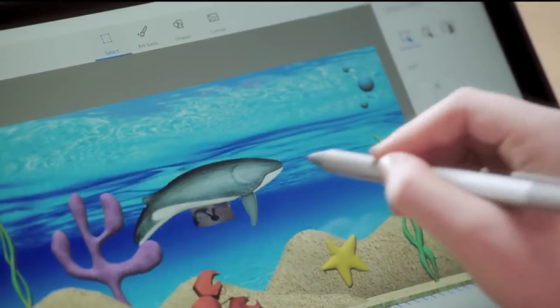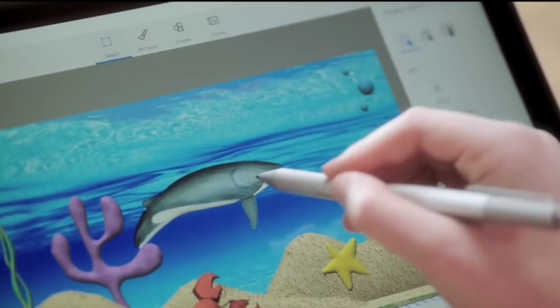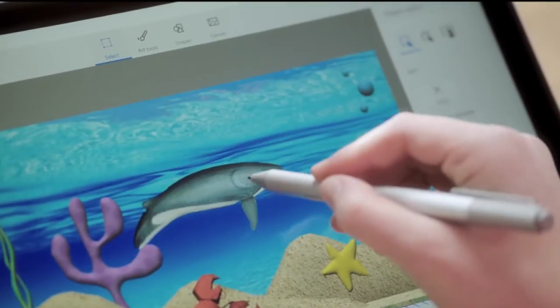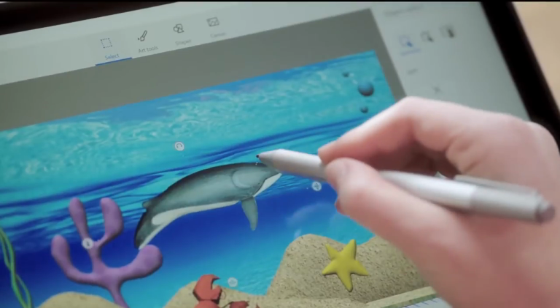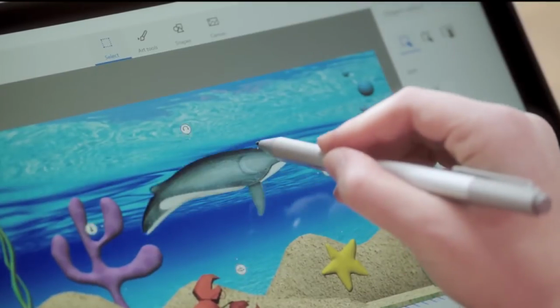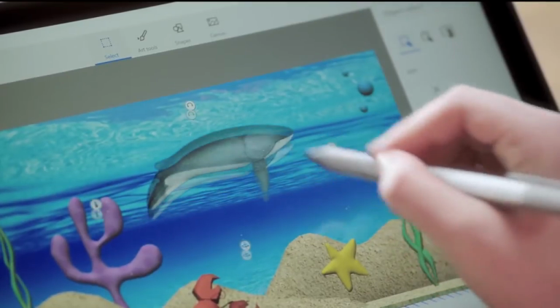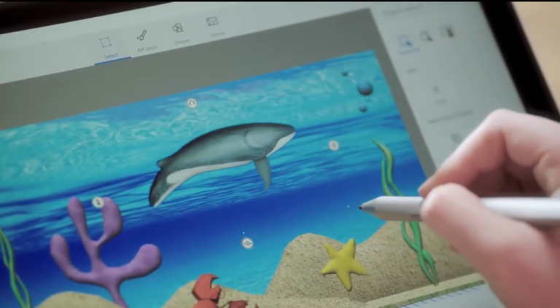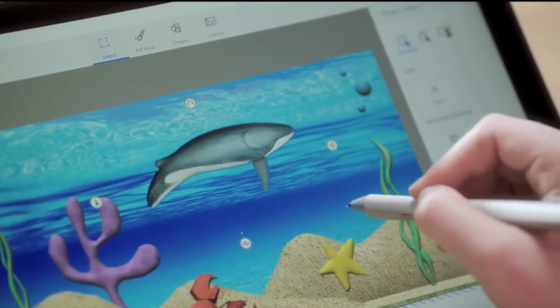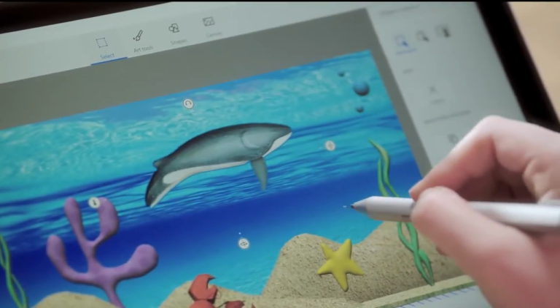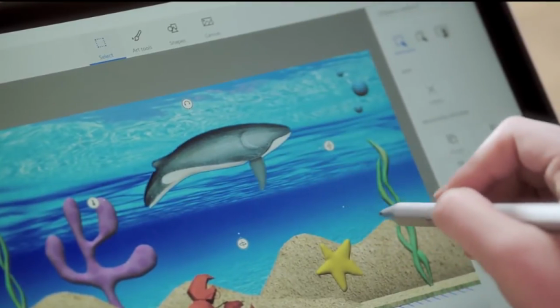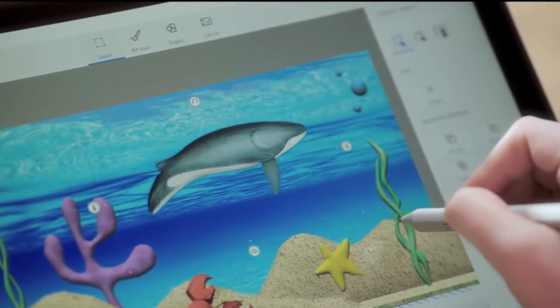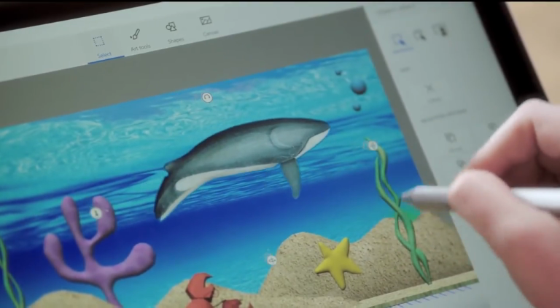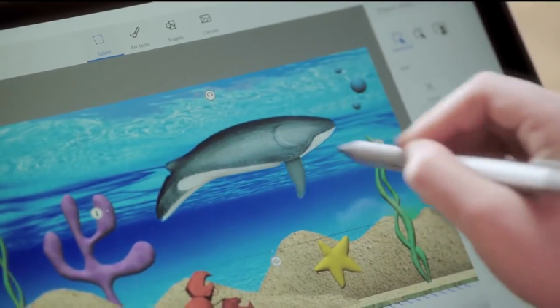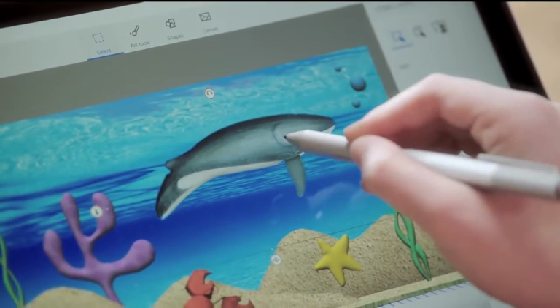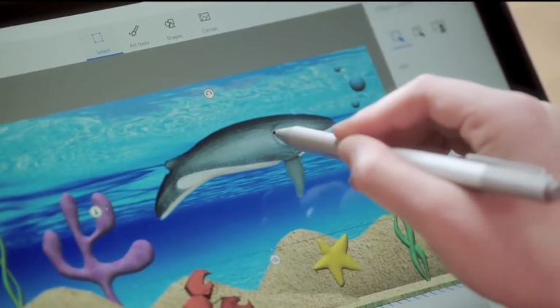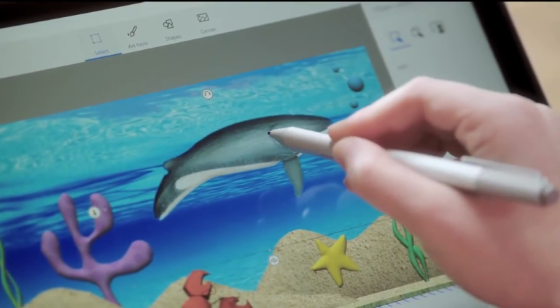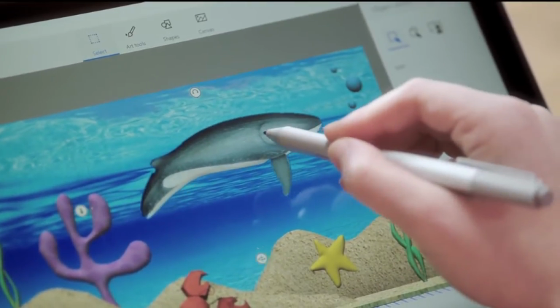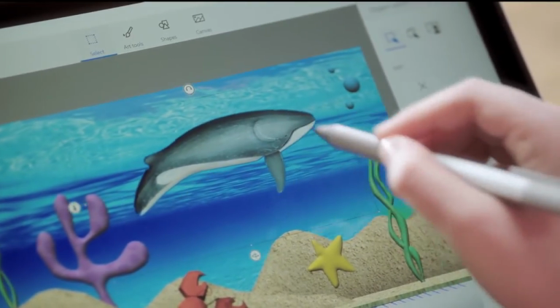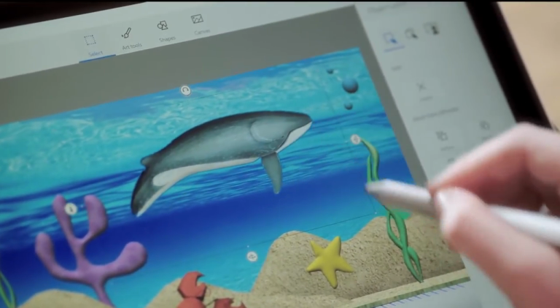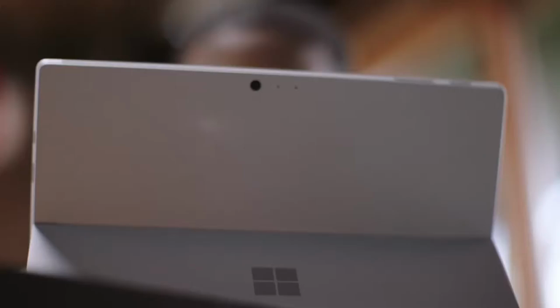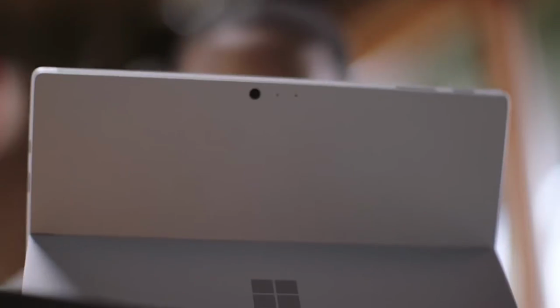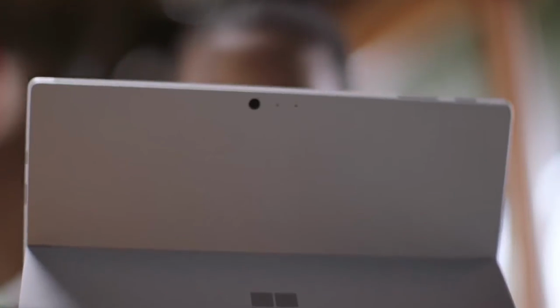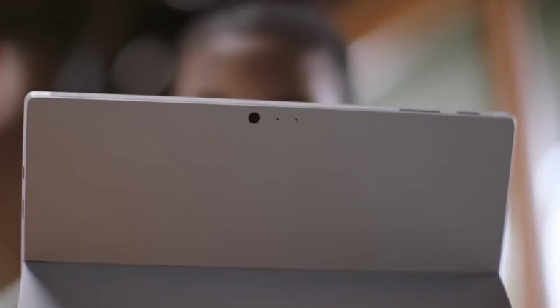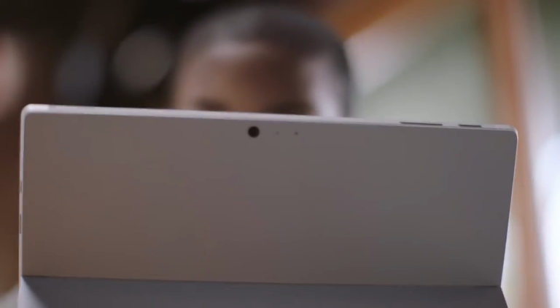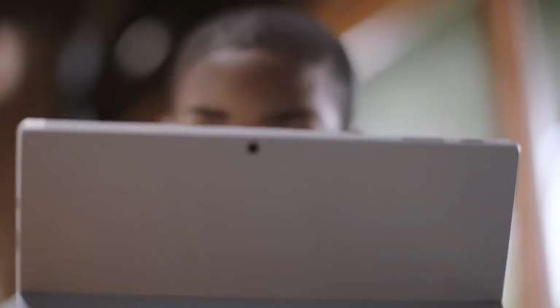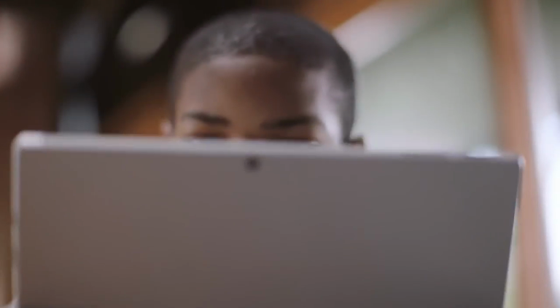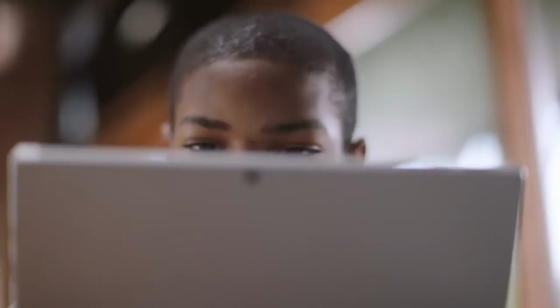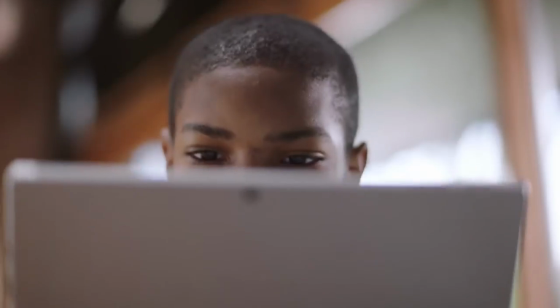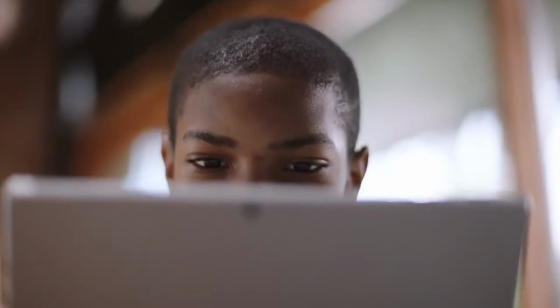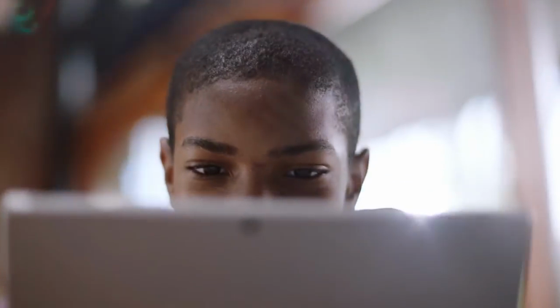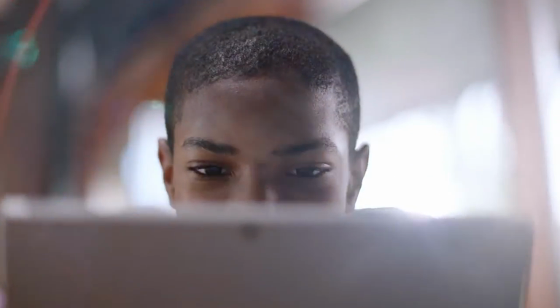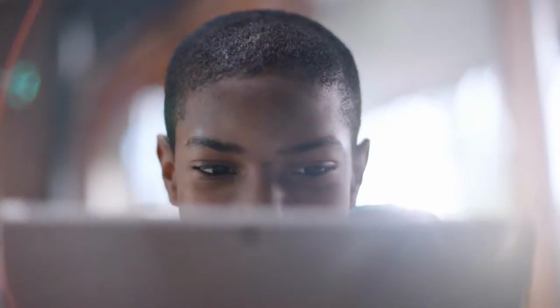In that playful nature of creating, they're learning at the same time. Creativity leads to learning, leads to innovation.